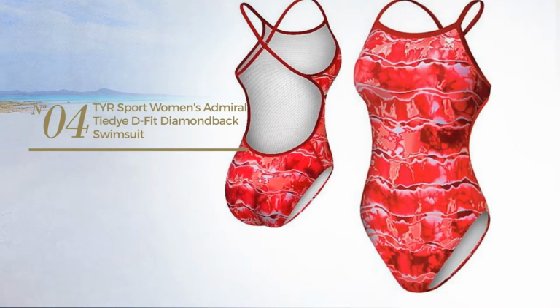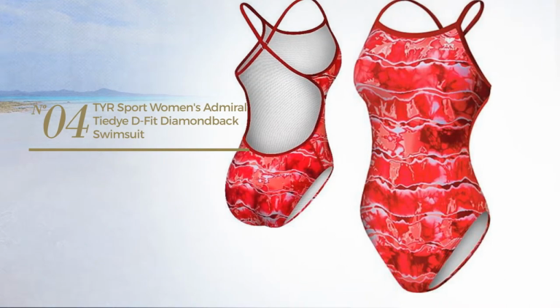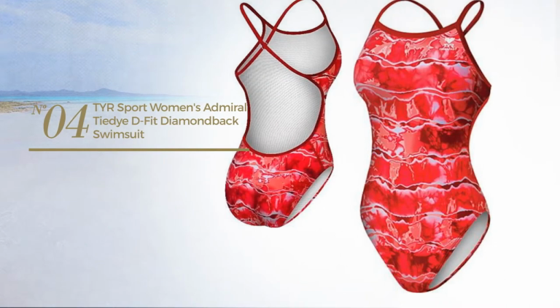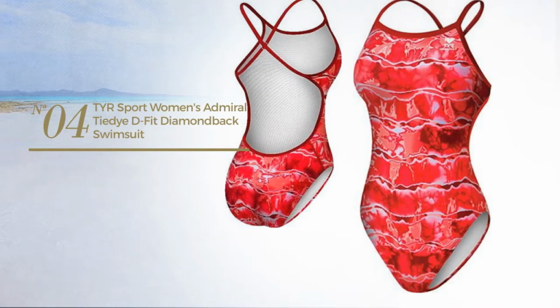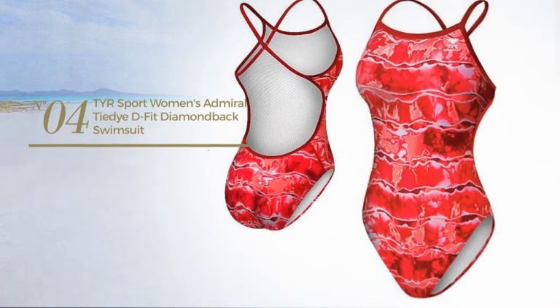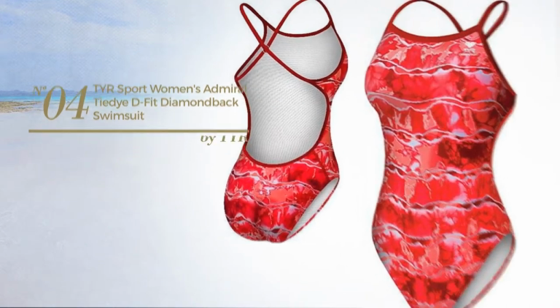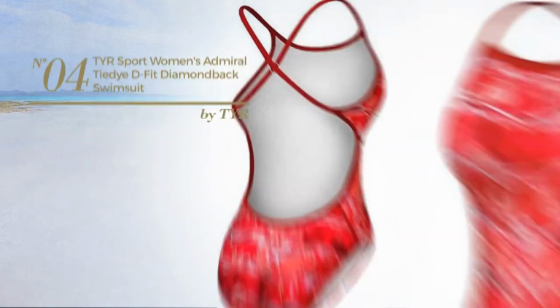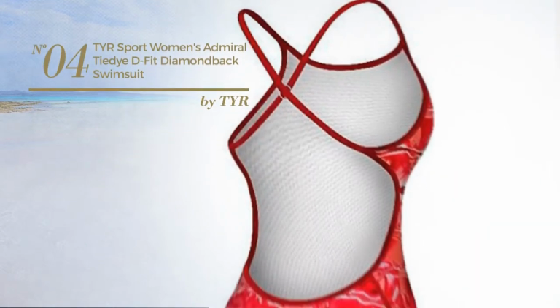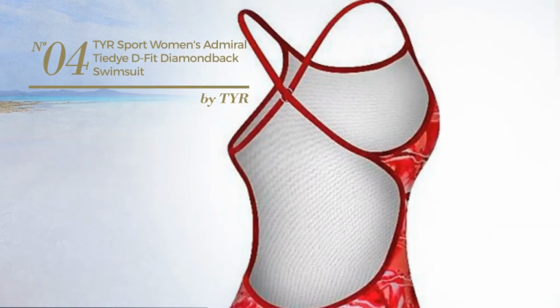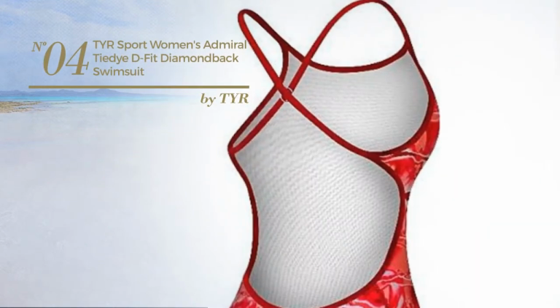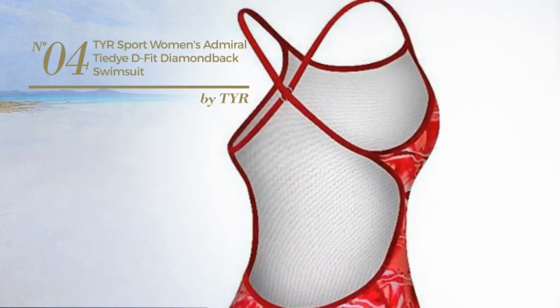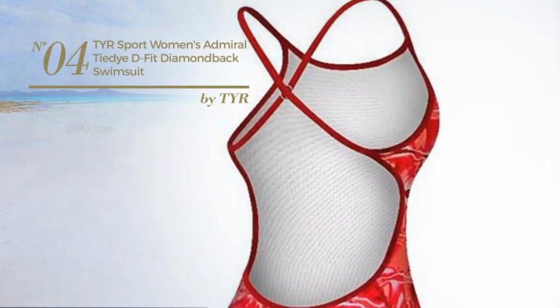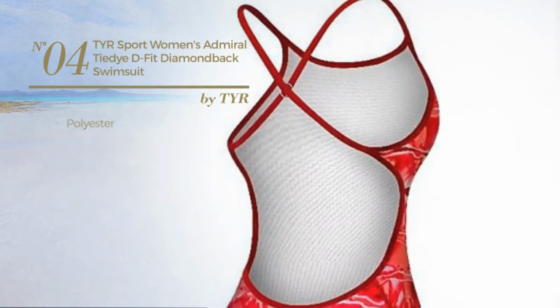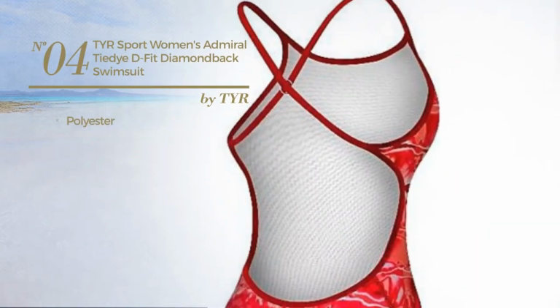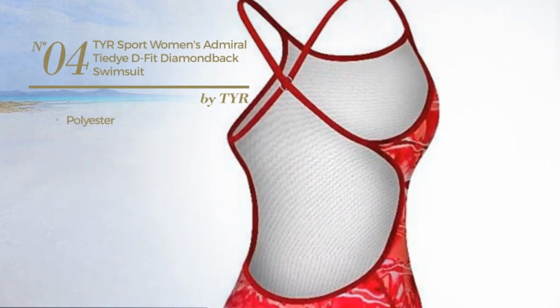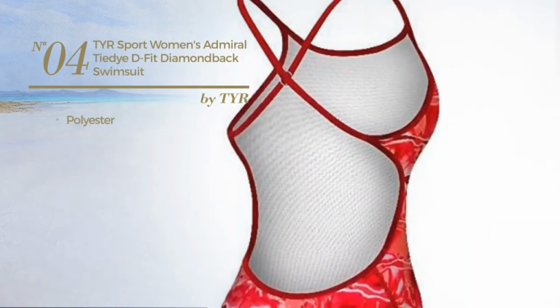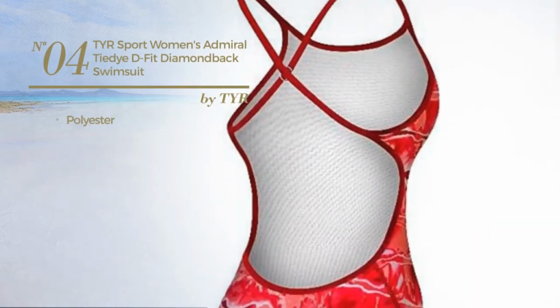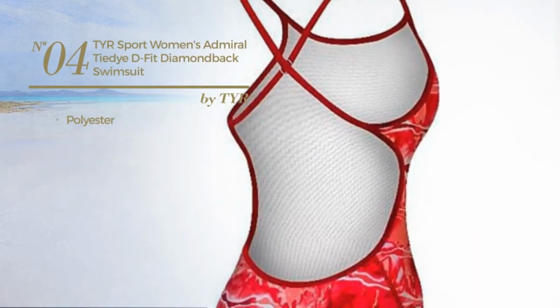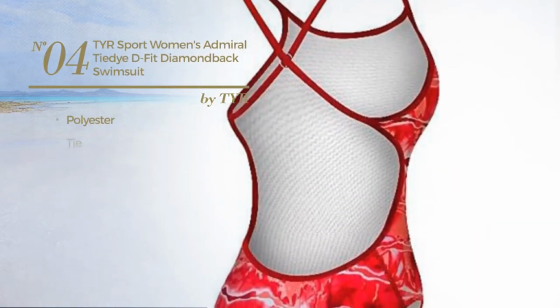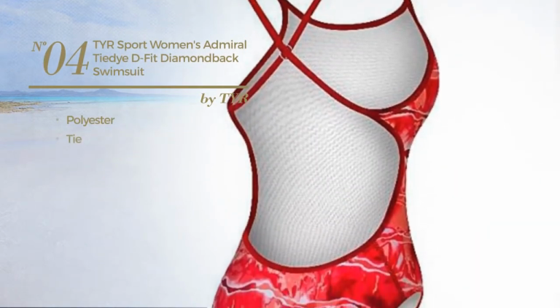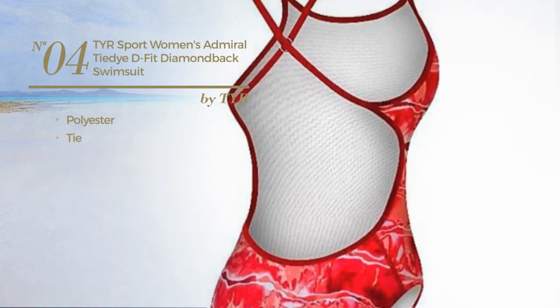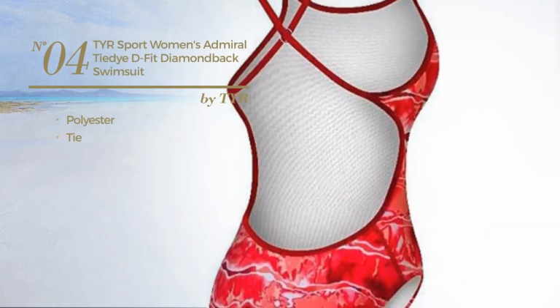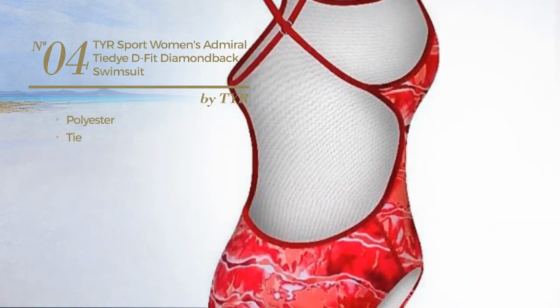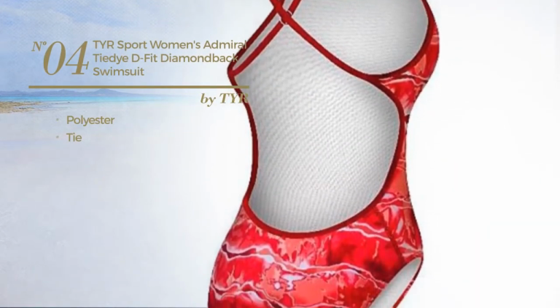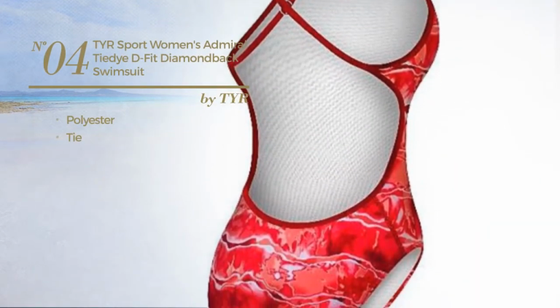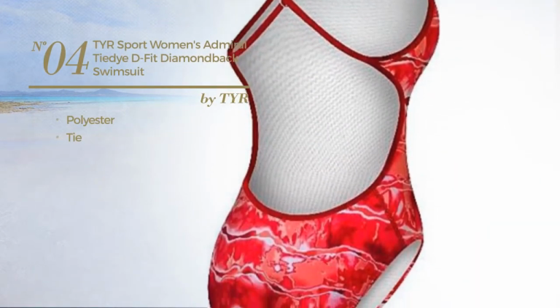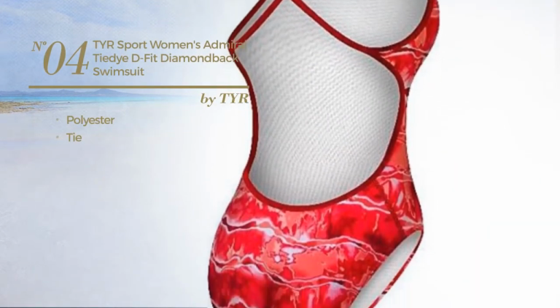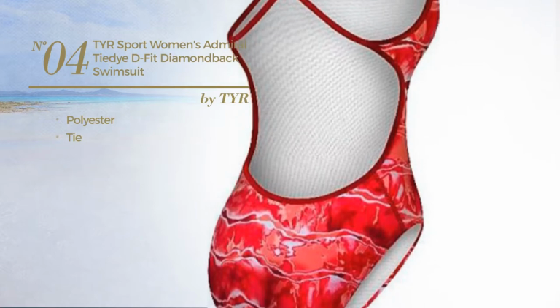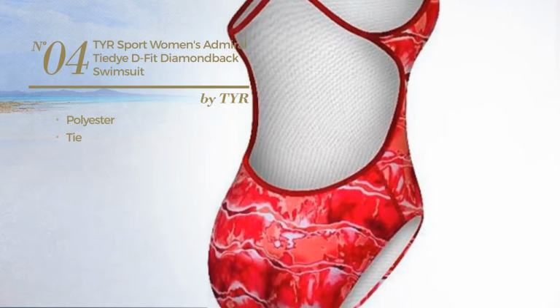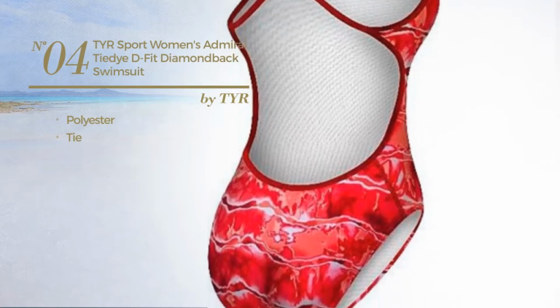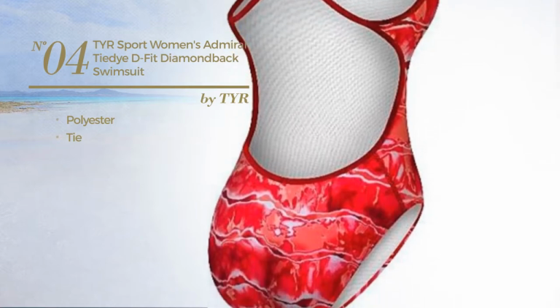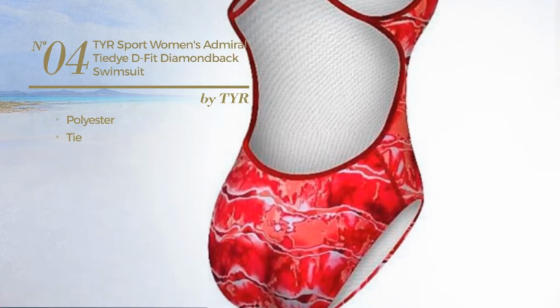Number 4. Crafted from polyester, with a tie. Available merely in red color.